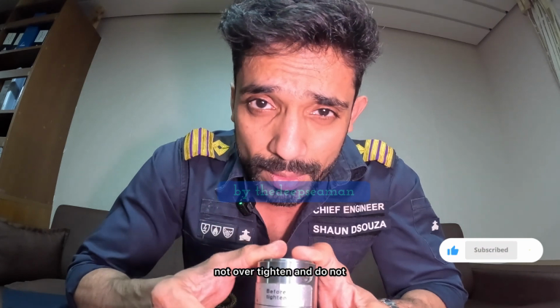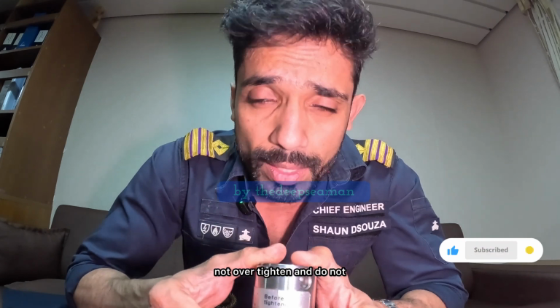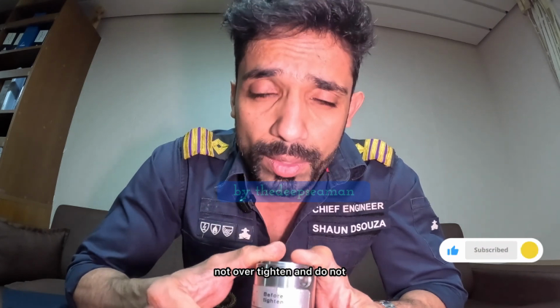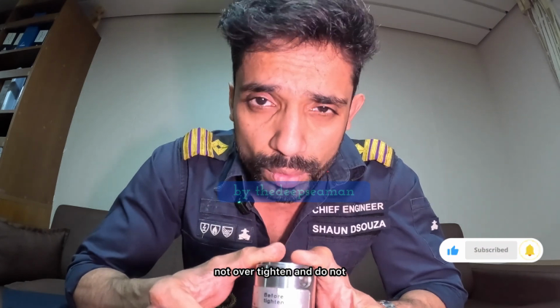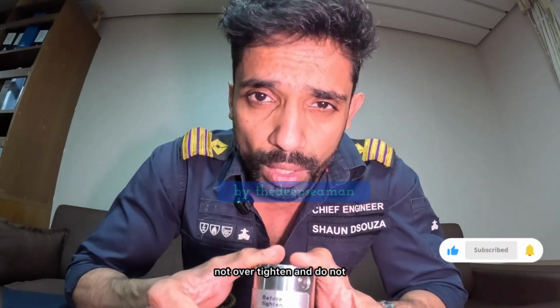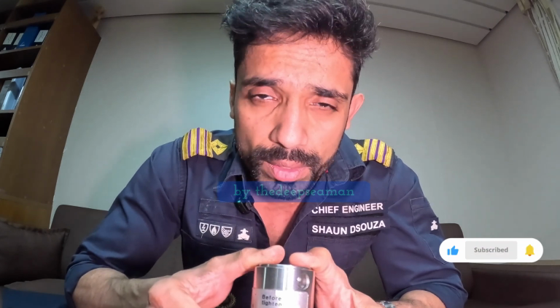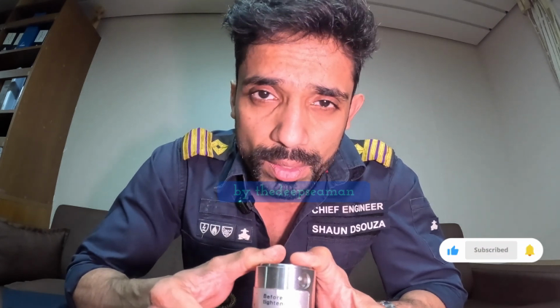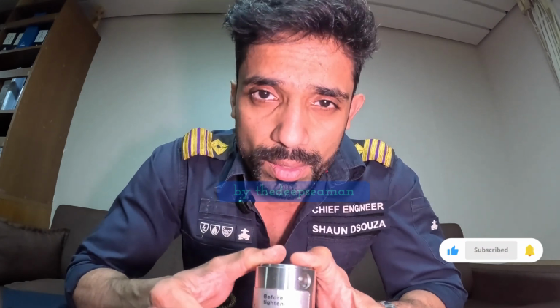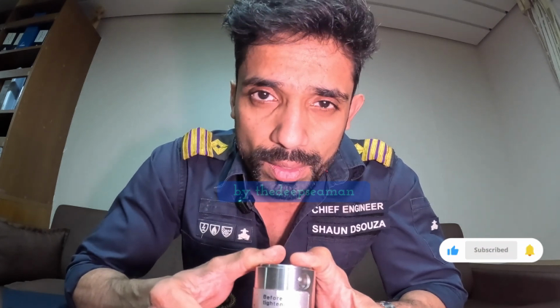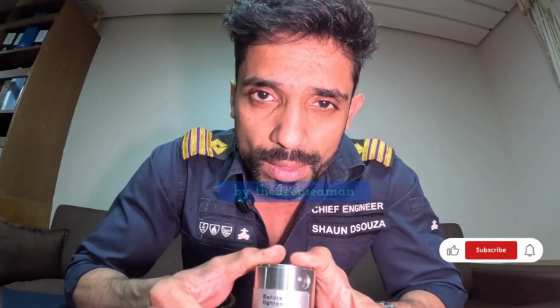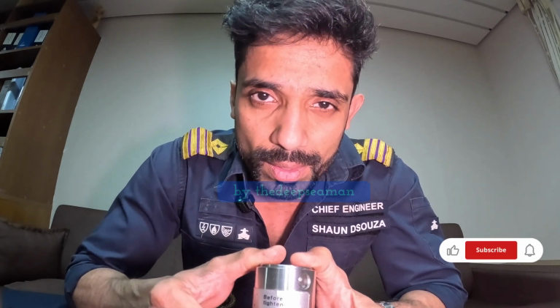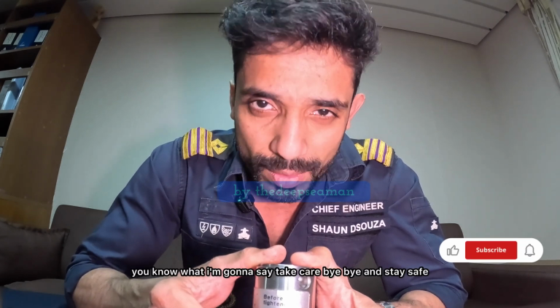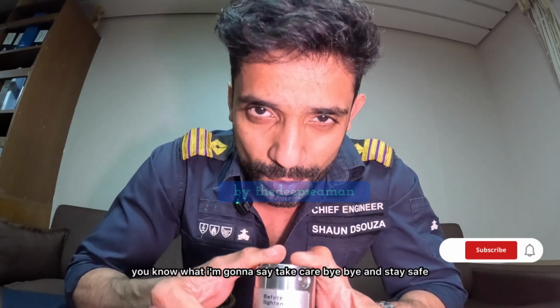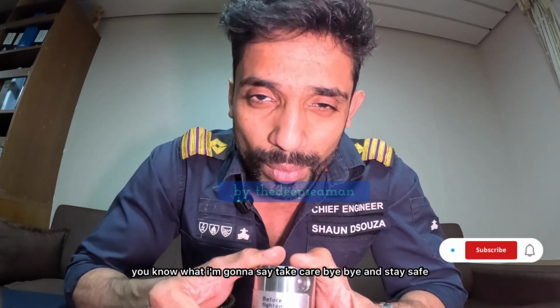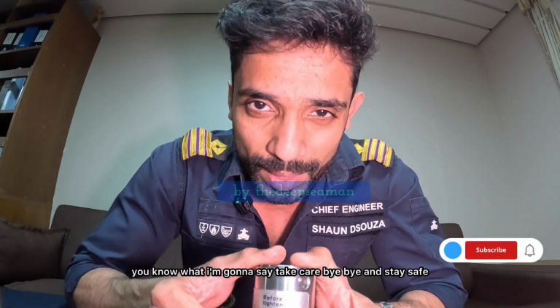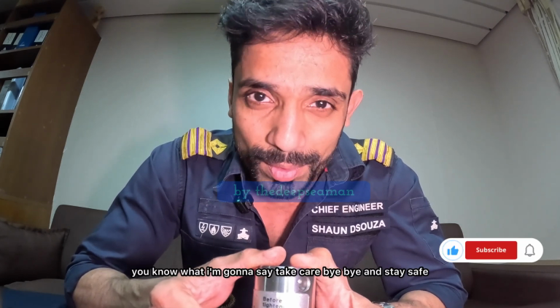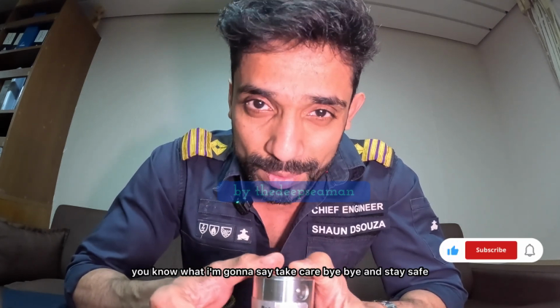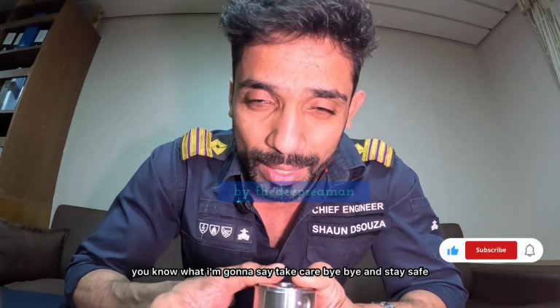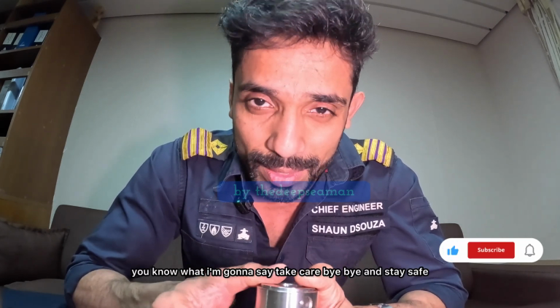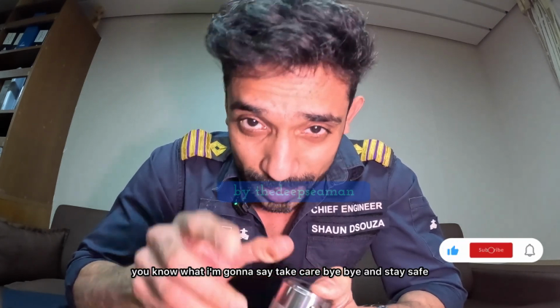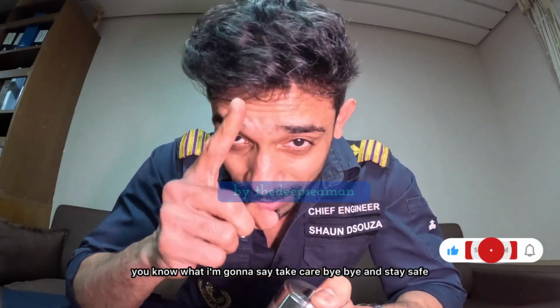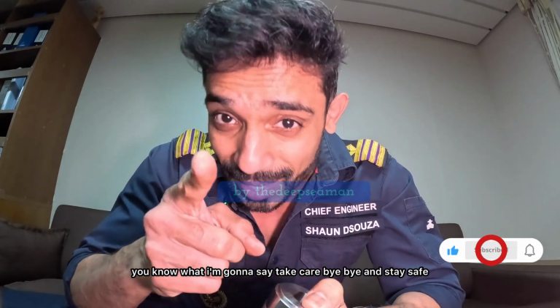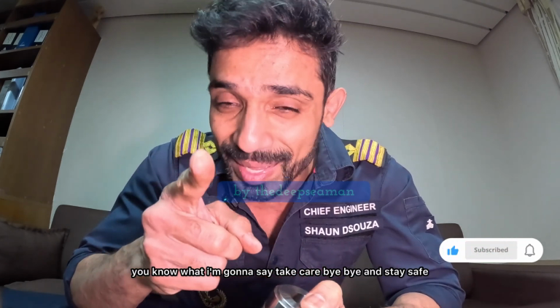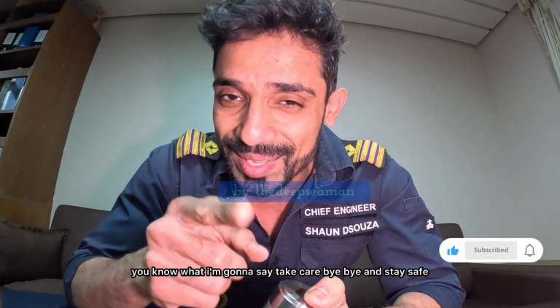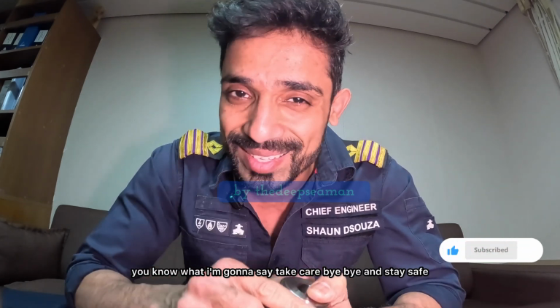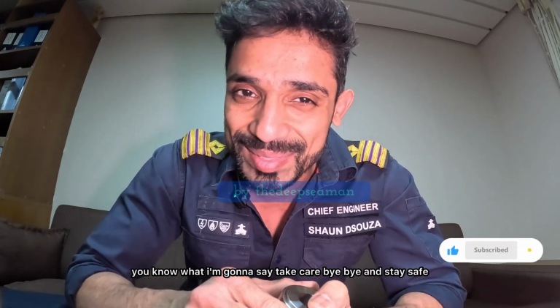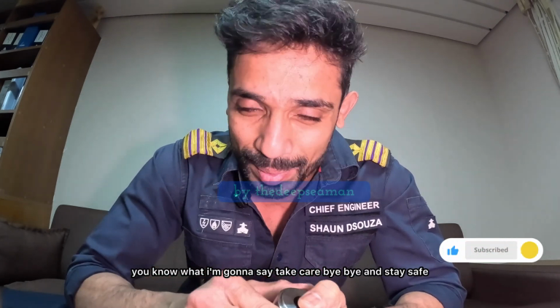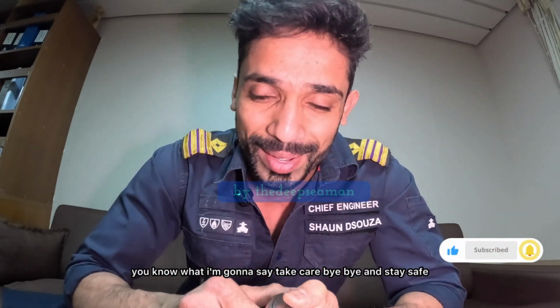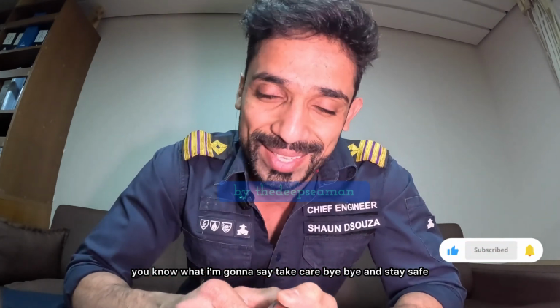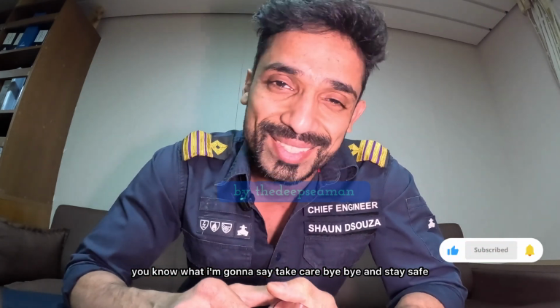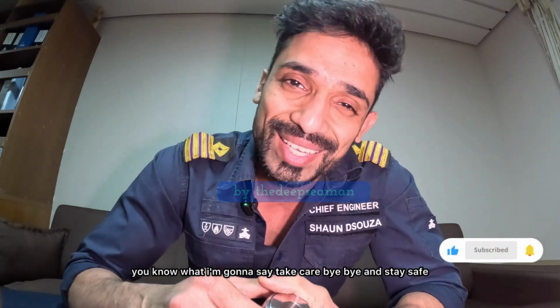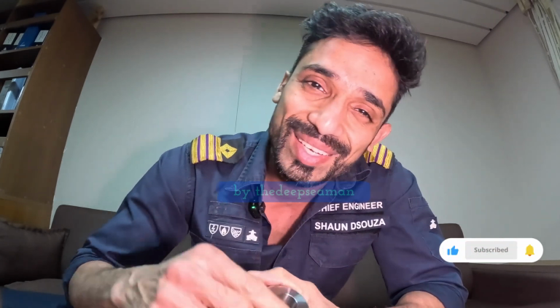And do not — you know what I'm going to say. Take care. Bye-bye and stay safe.